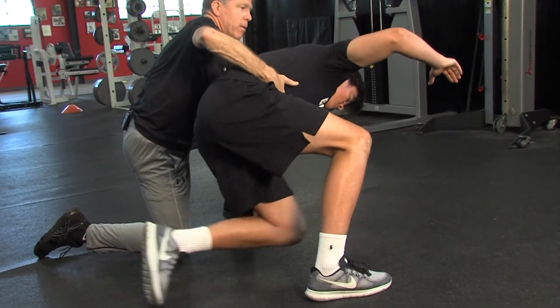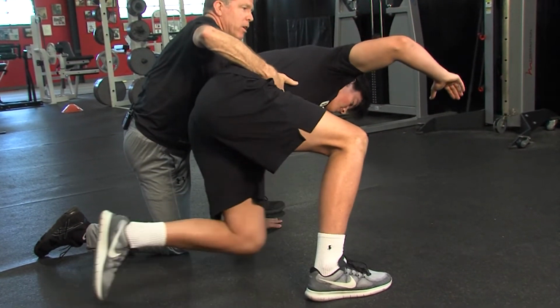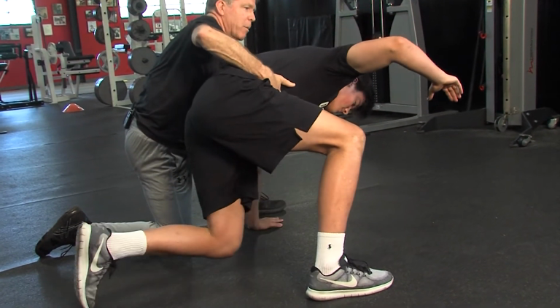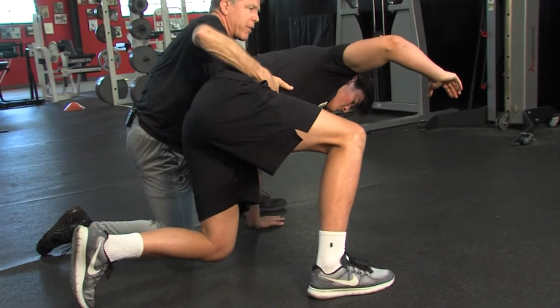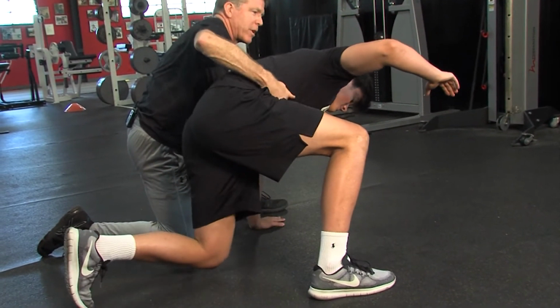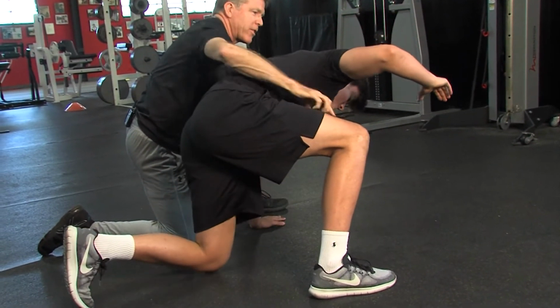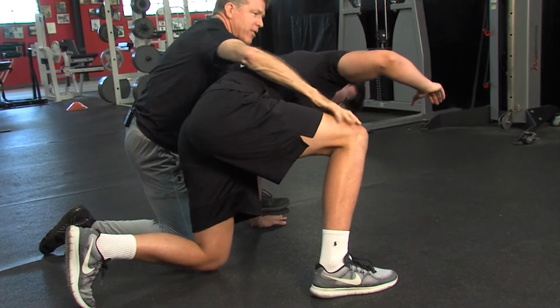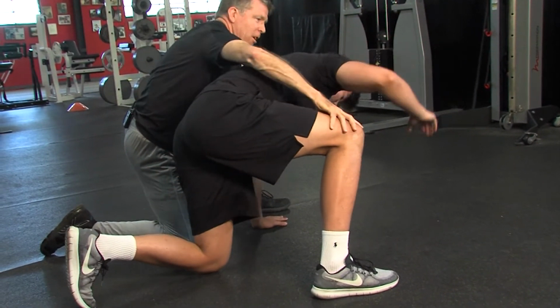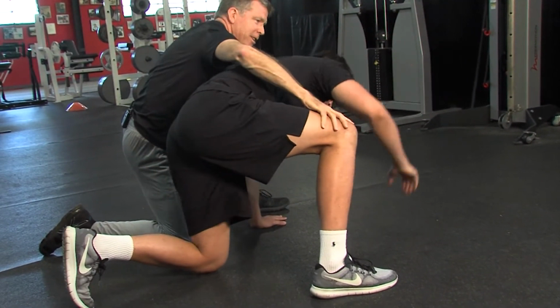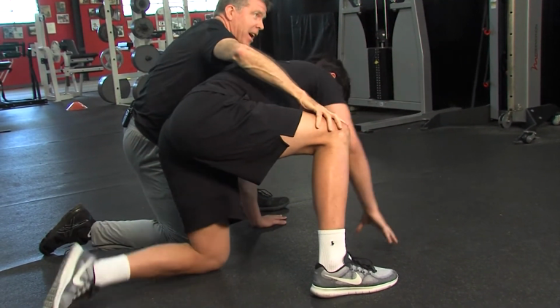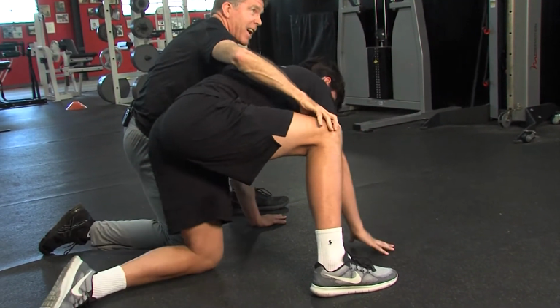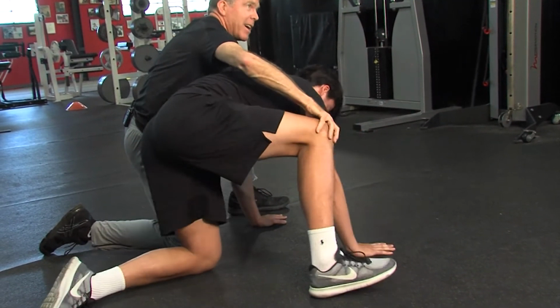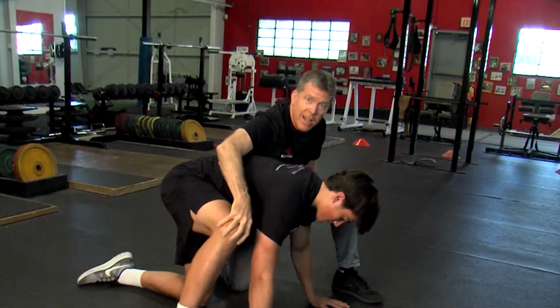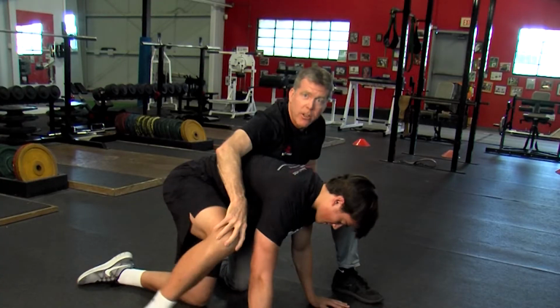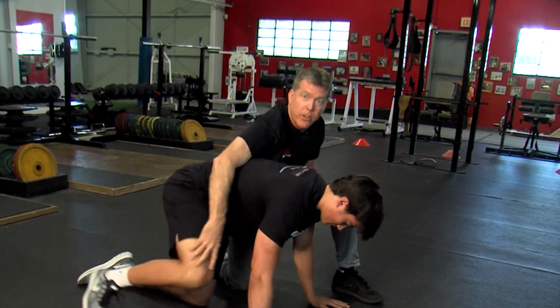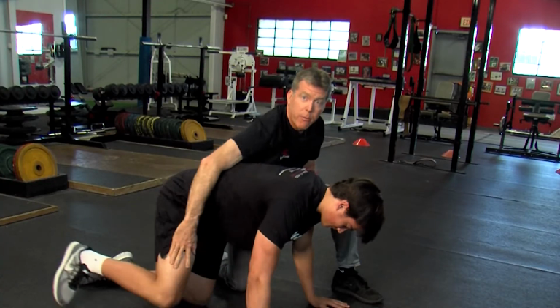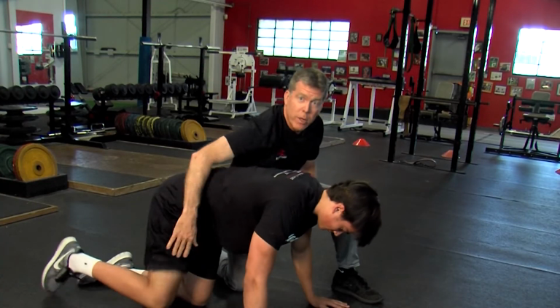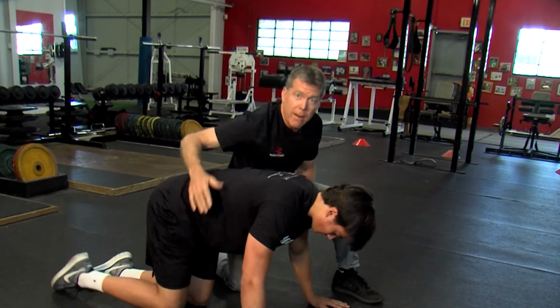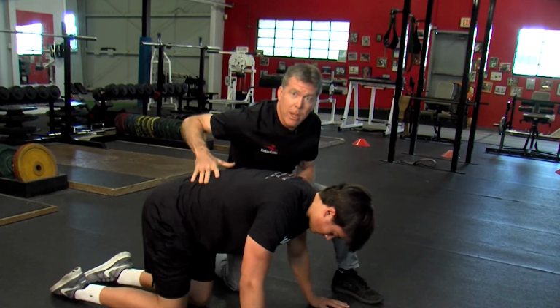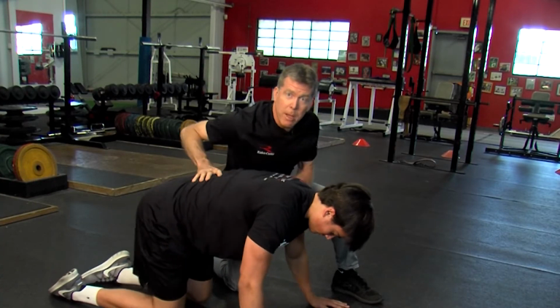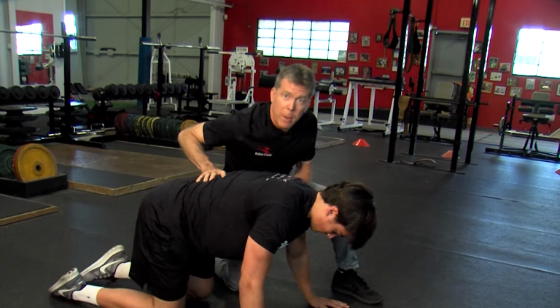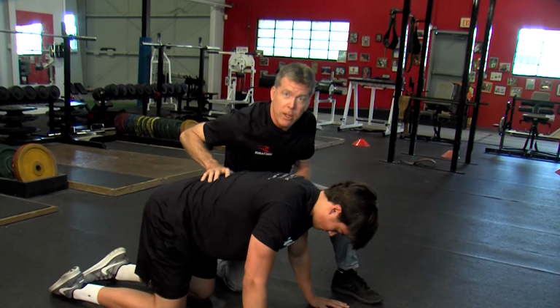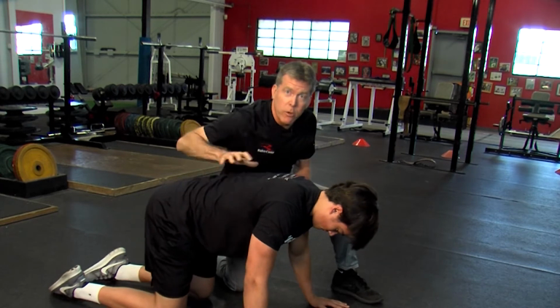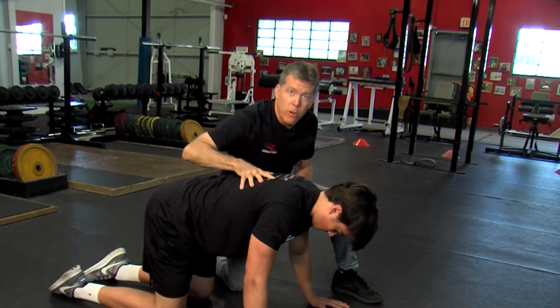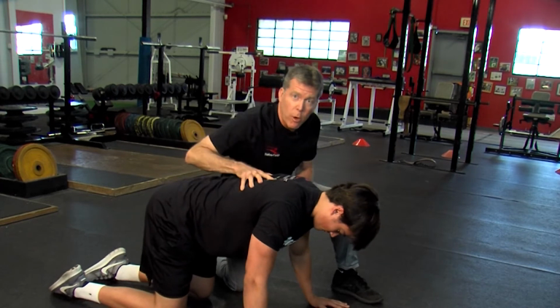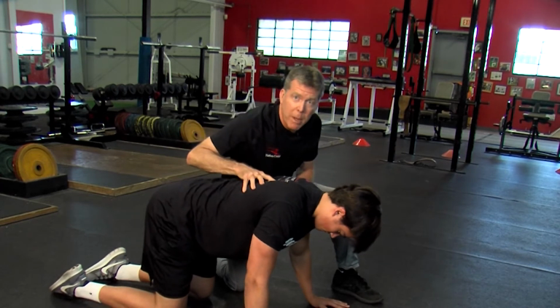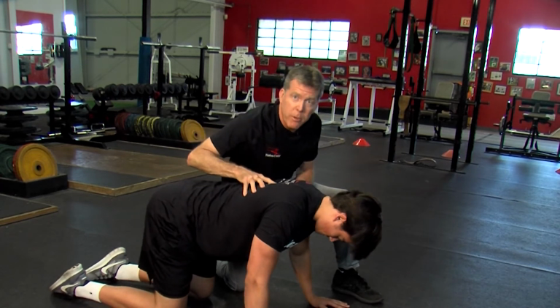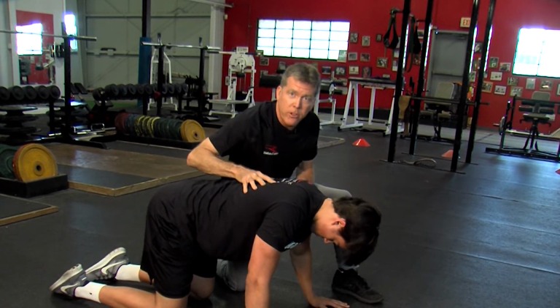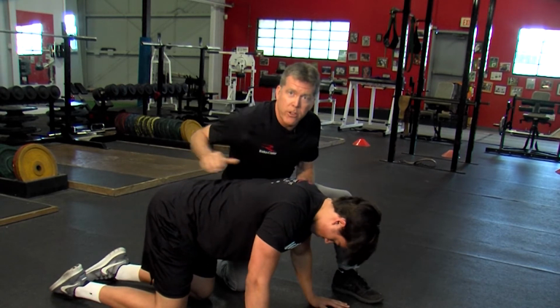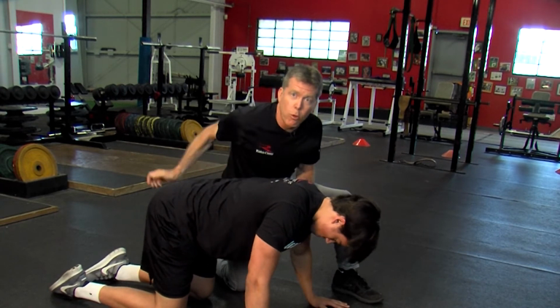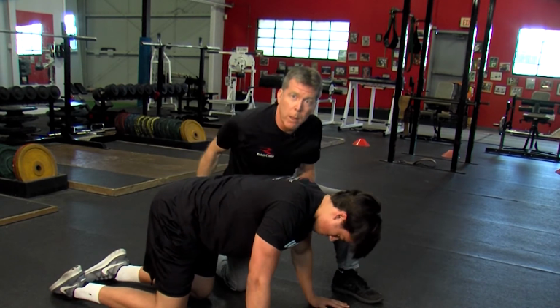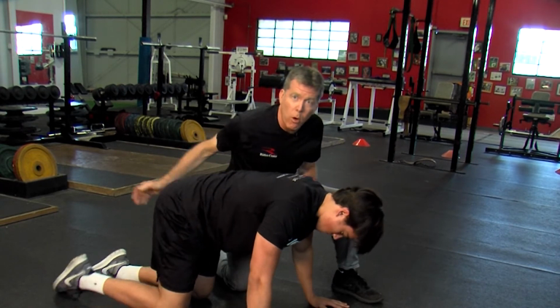We're going to do about three sets on each side, just step forward with that. Every time he comes back, he turns into a tripod position — he's going to do one more.